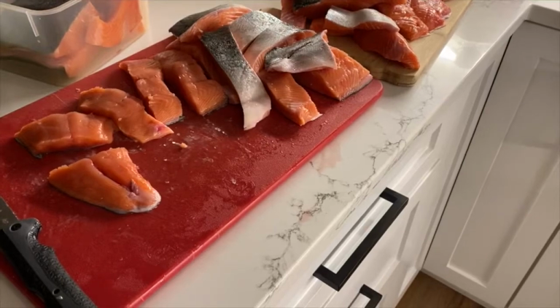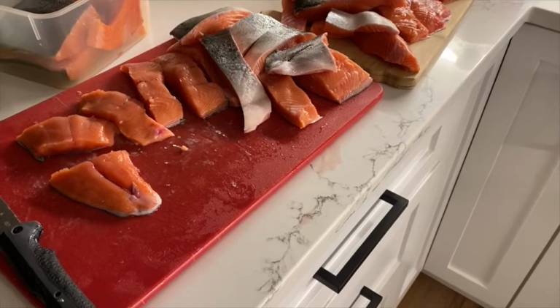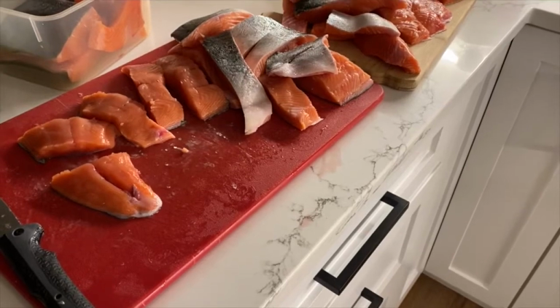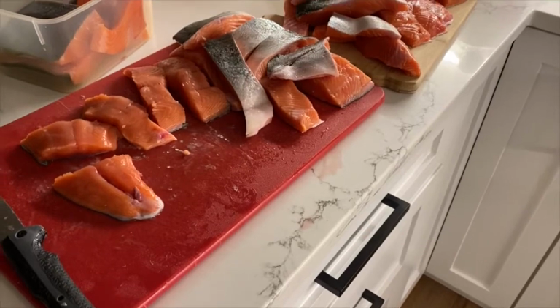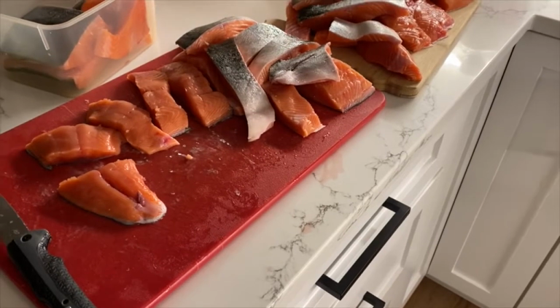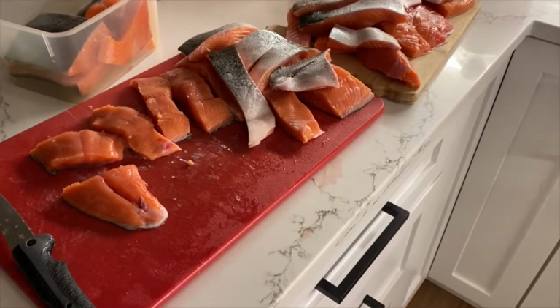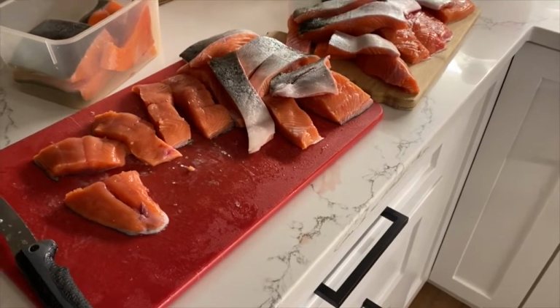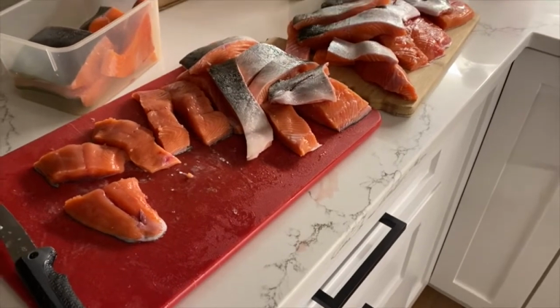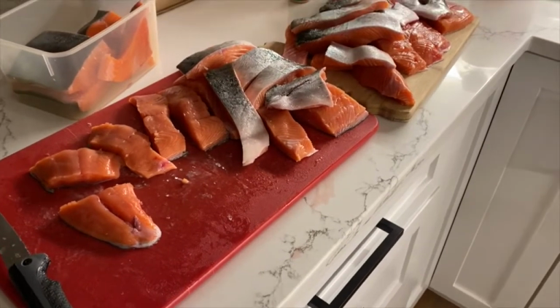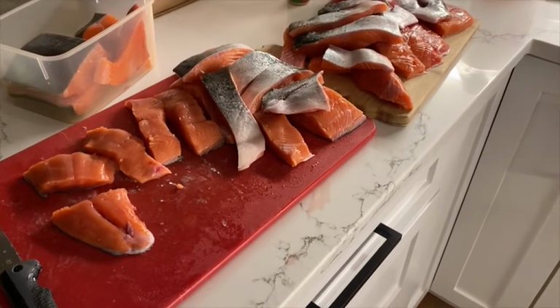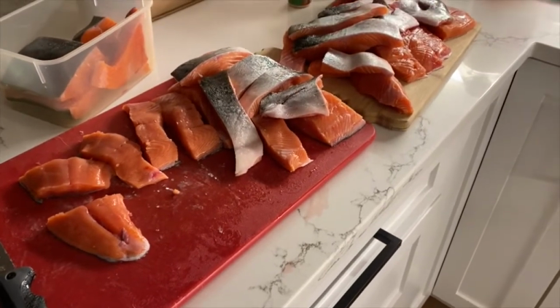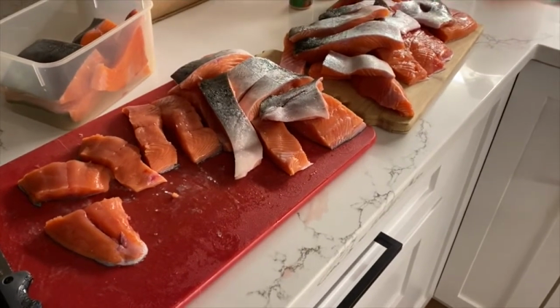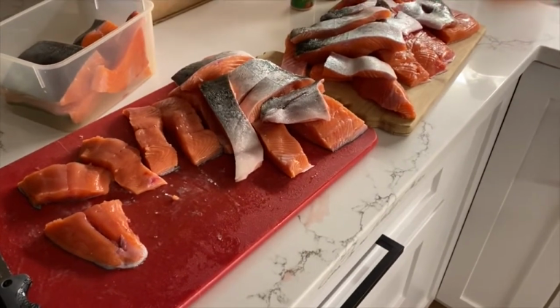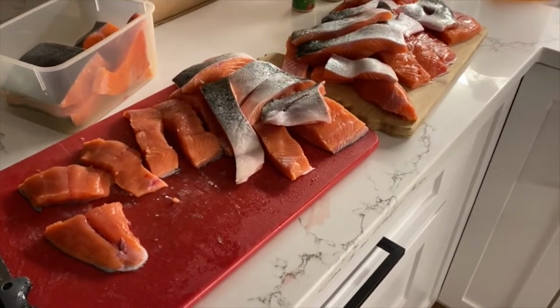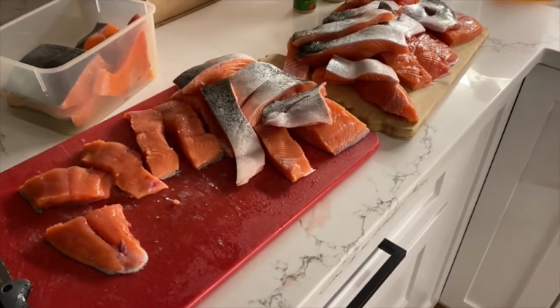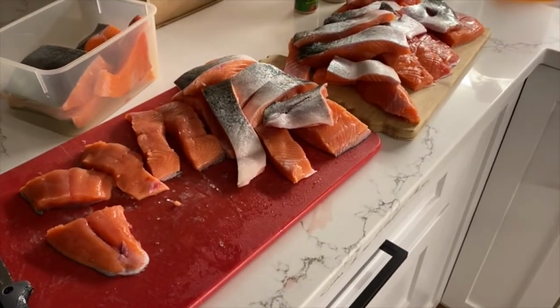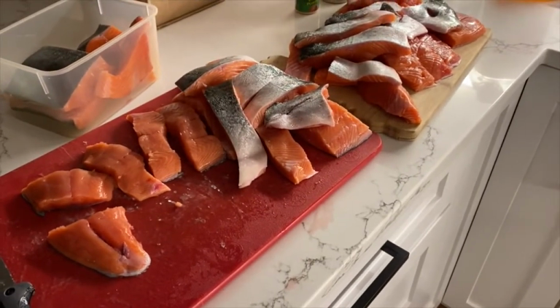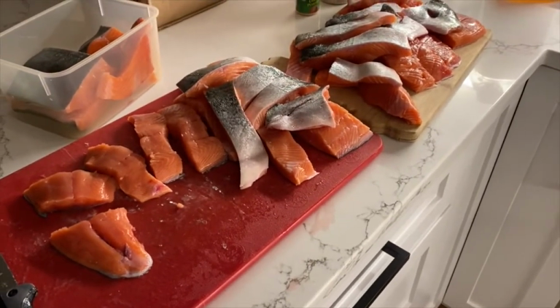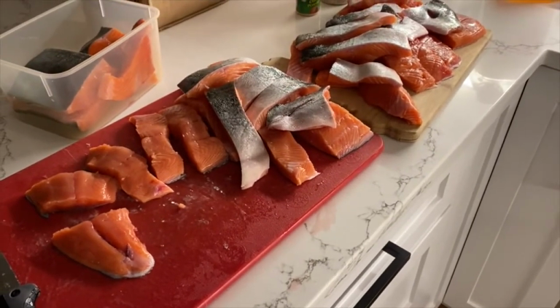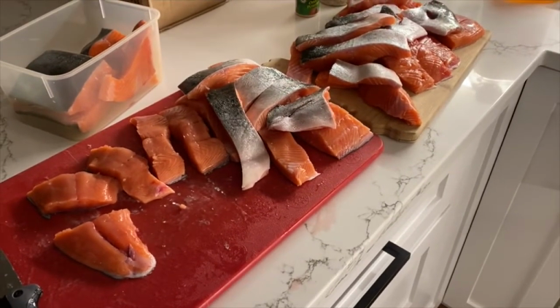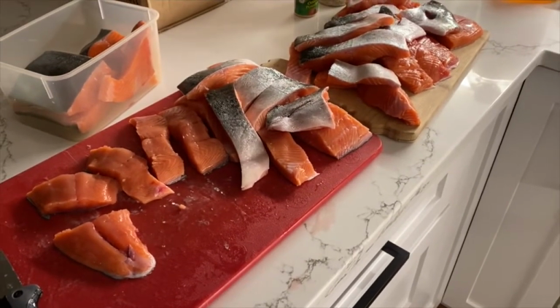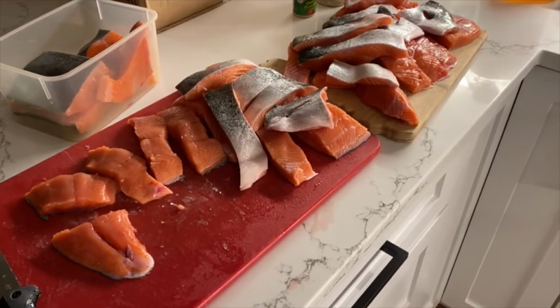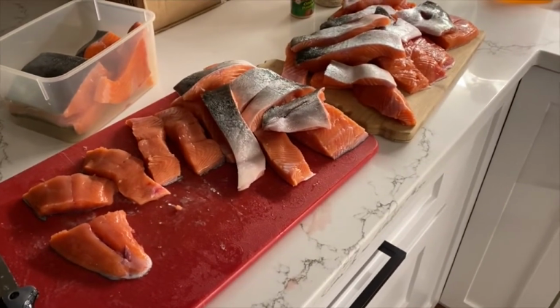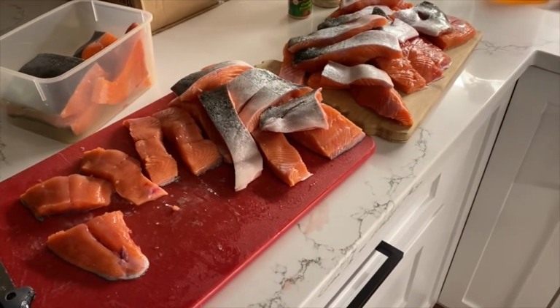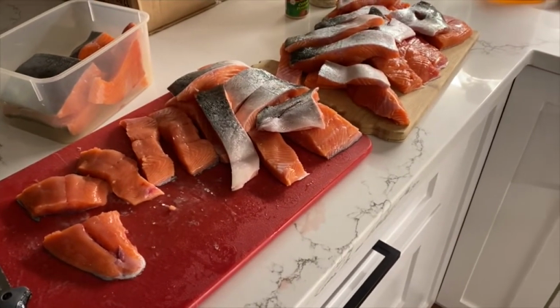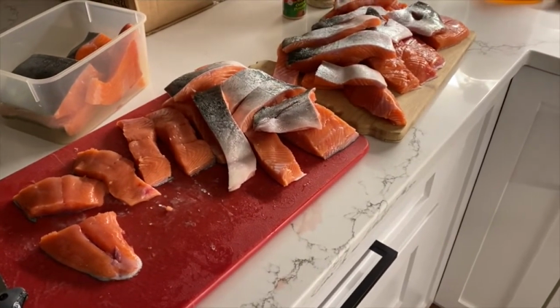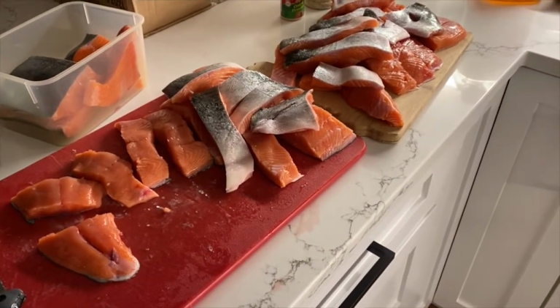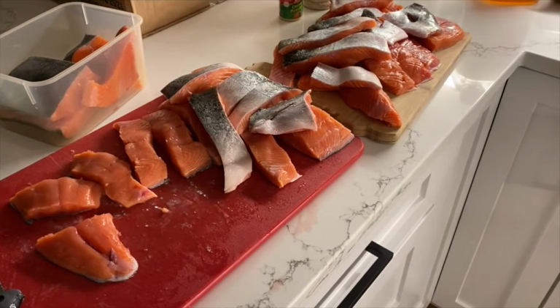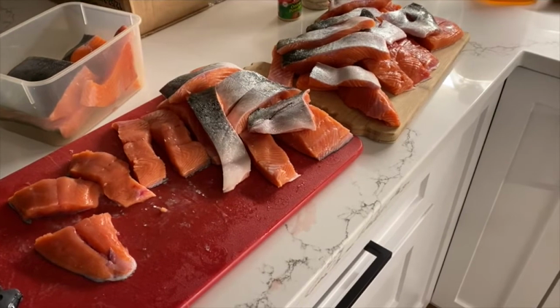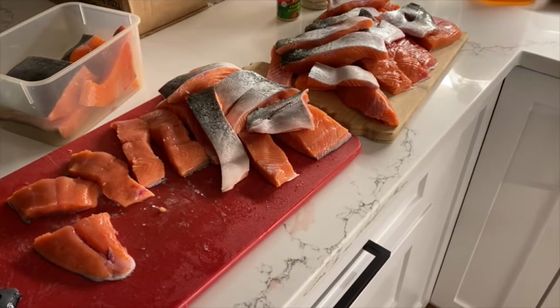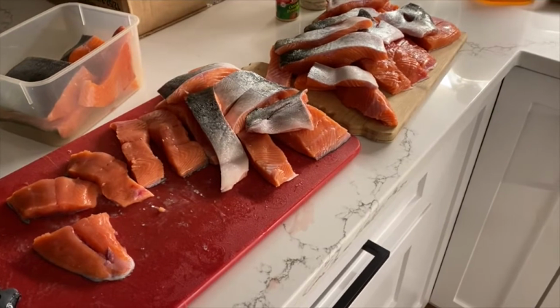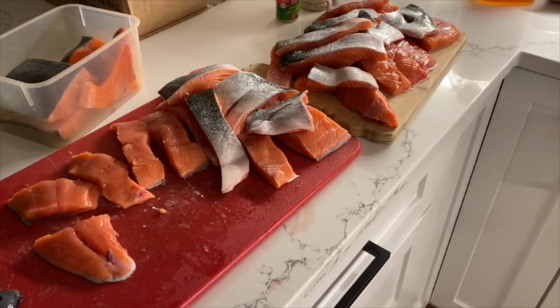All right, everybody, this is how you brine salmon.